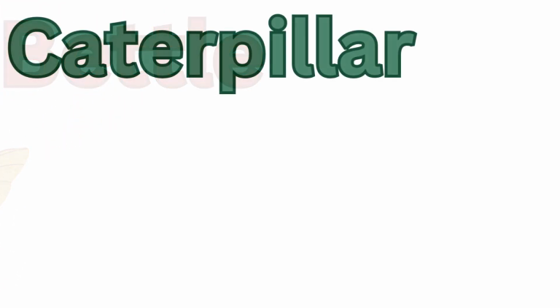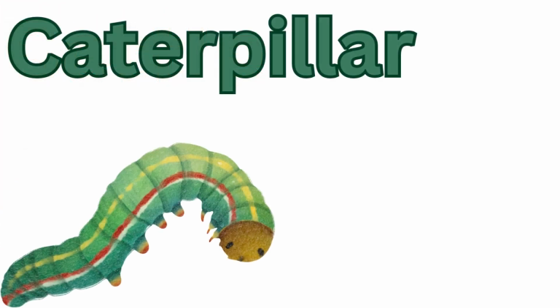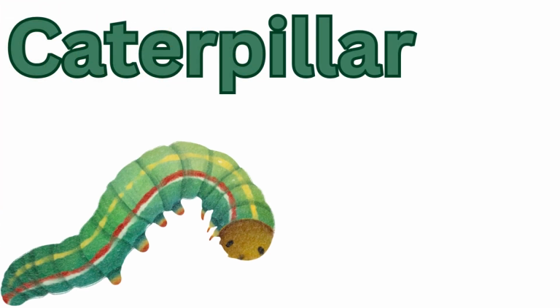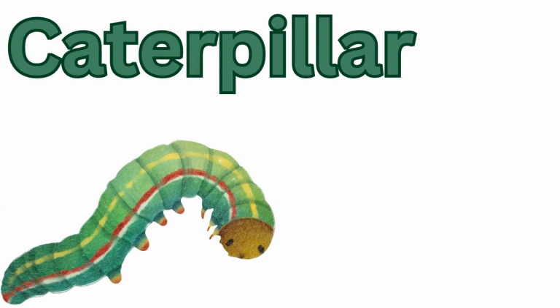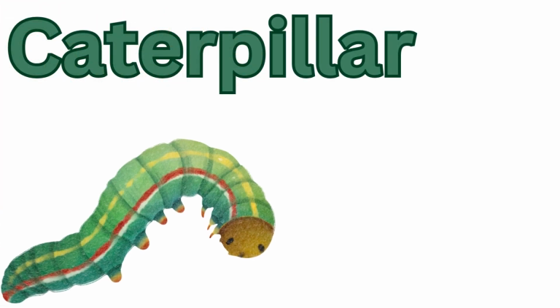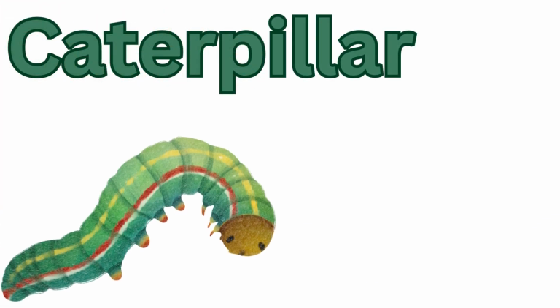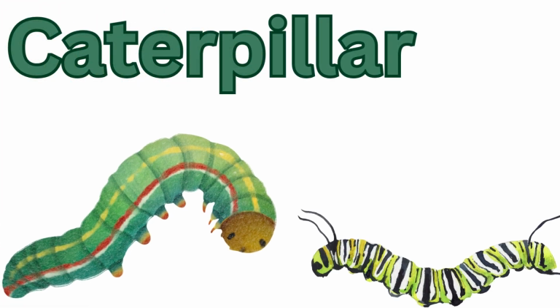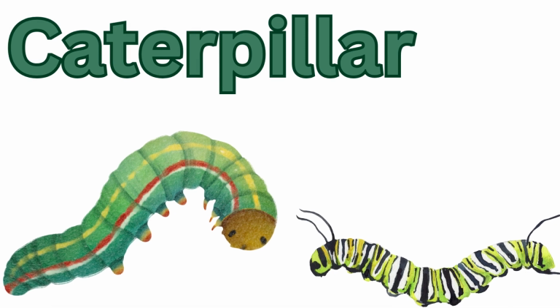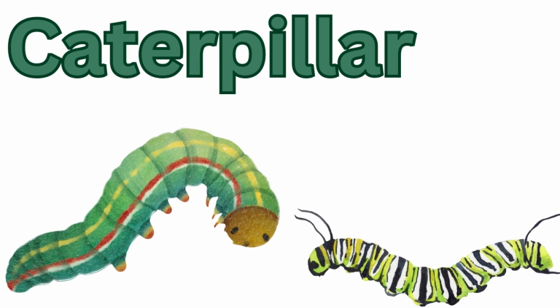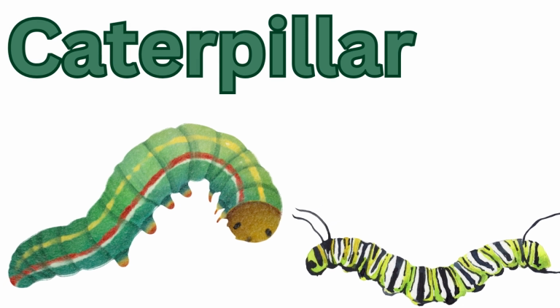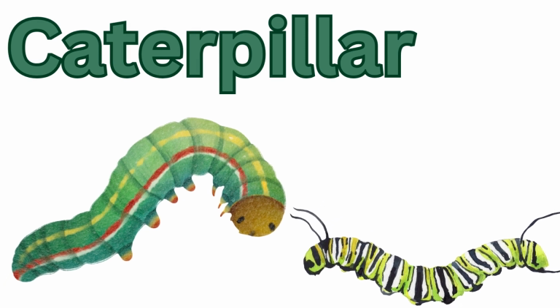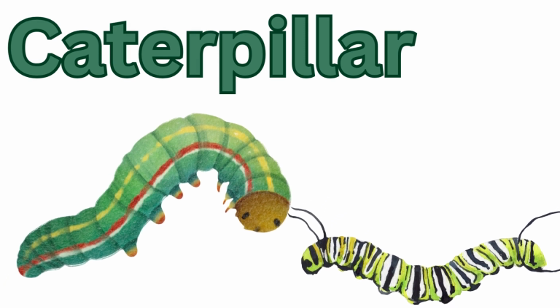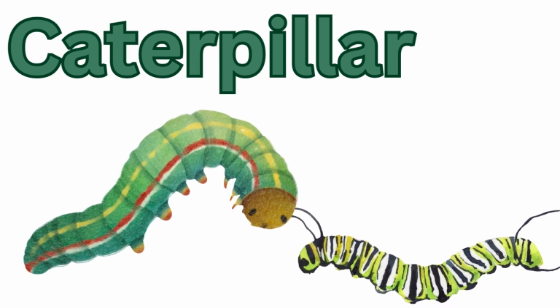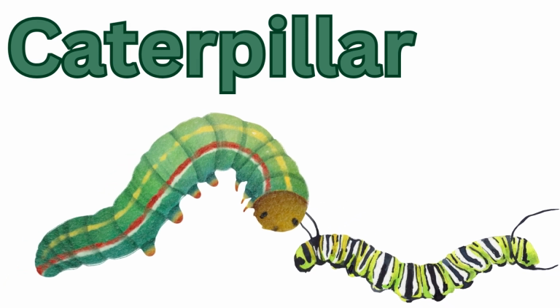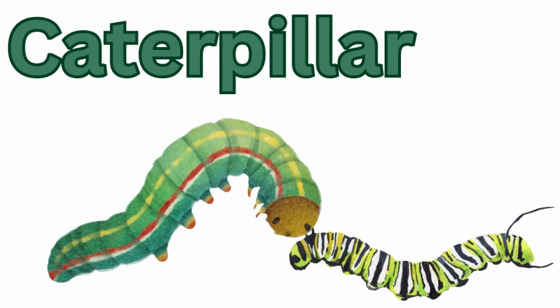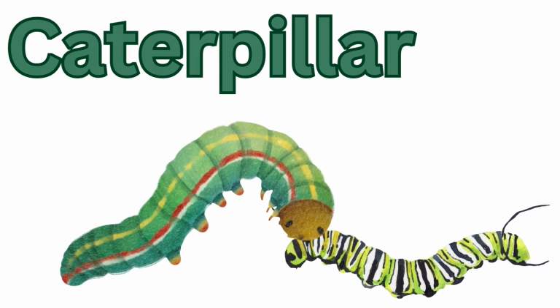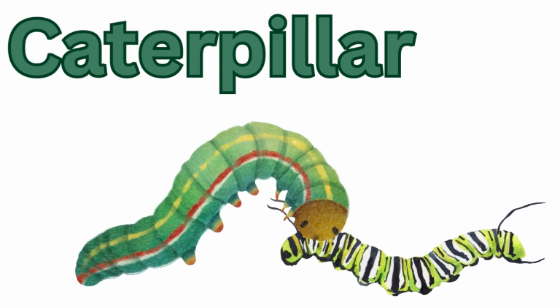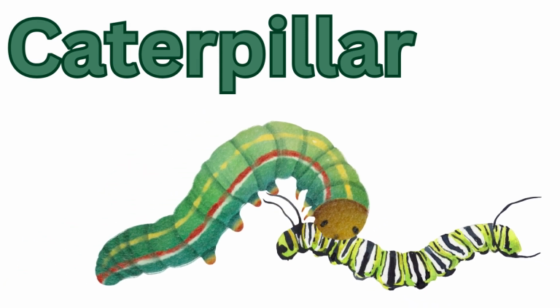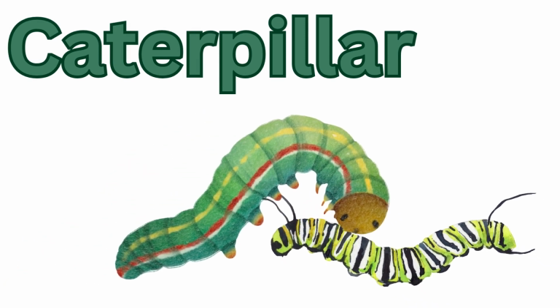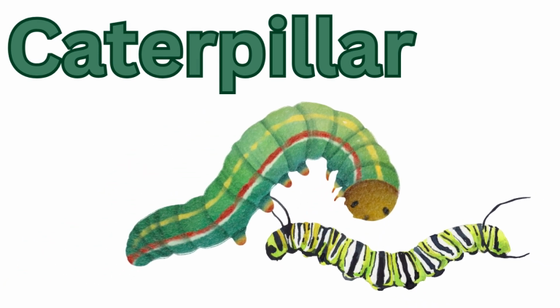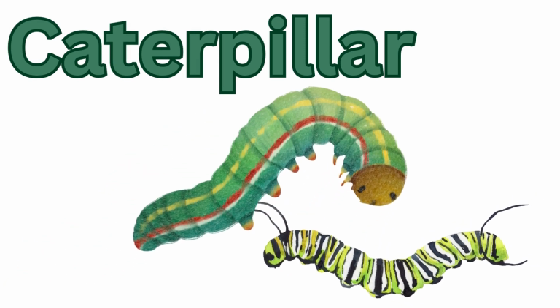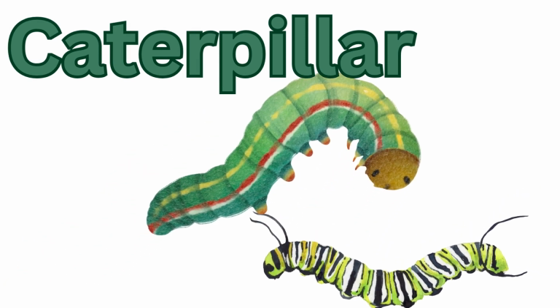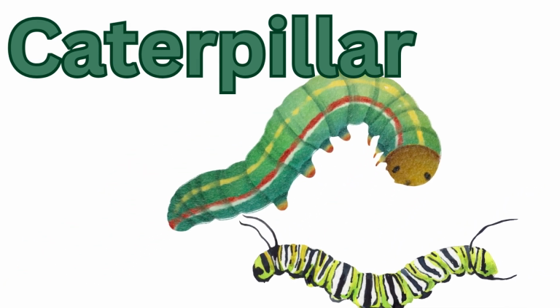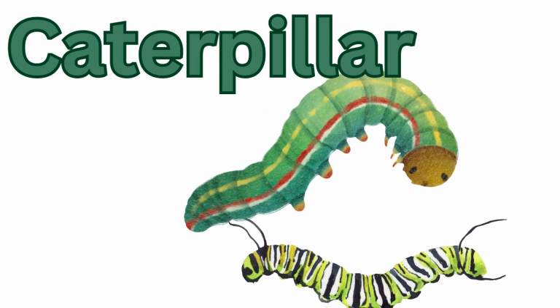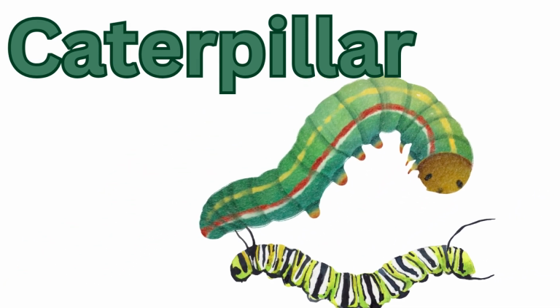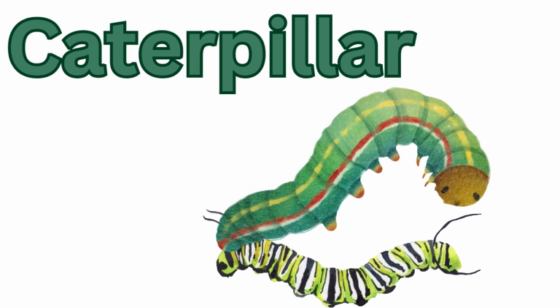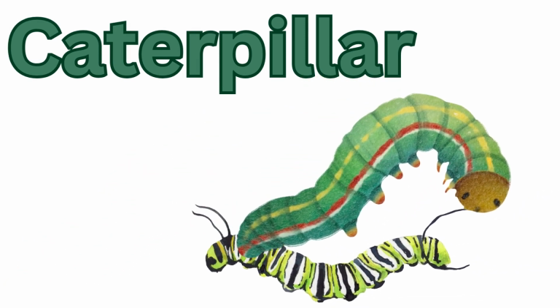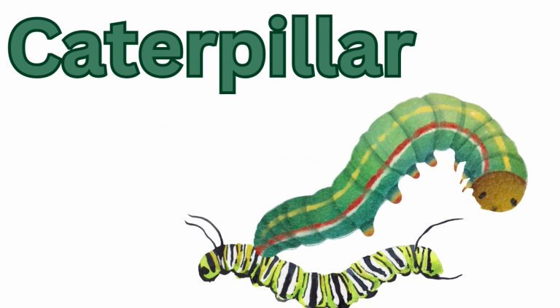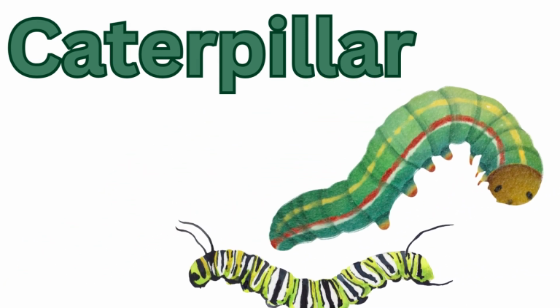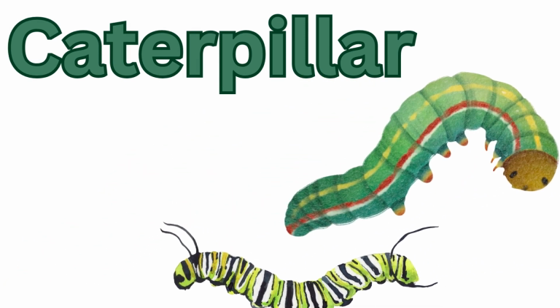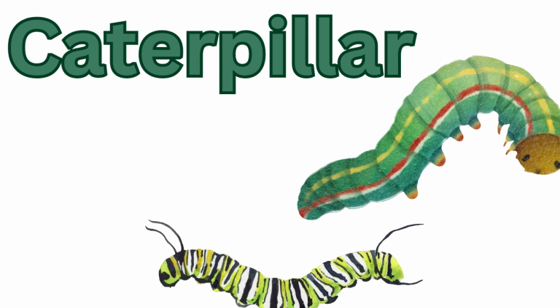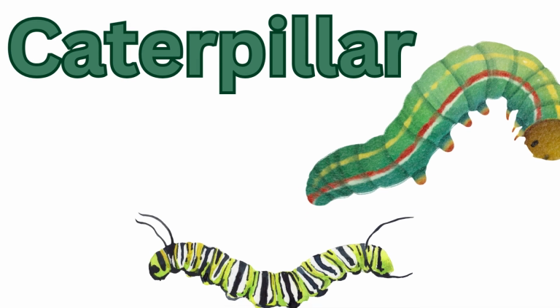Caterpillar. Caterpillars are the larval stage of butterflies and moths. They have soft bodies and often have colourful patterns.